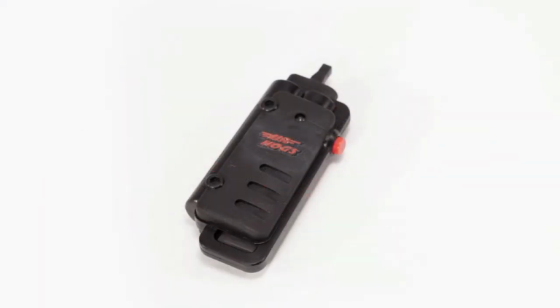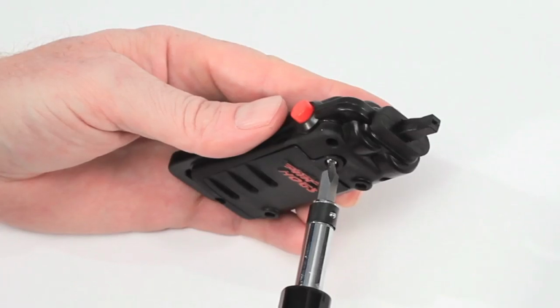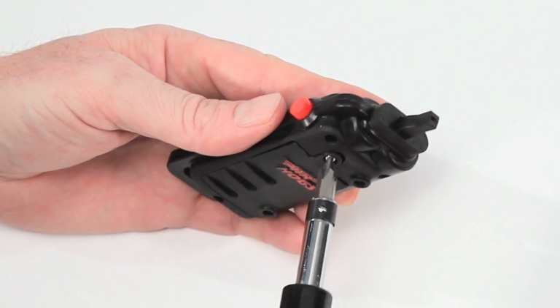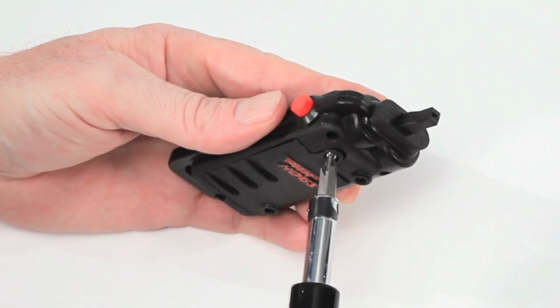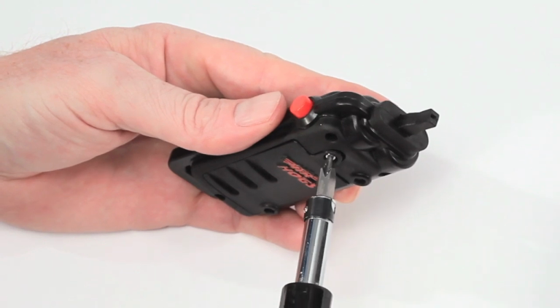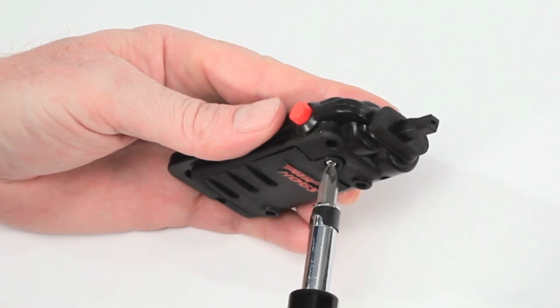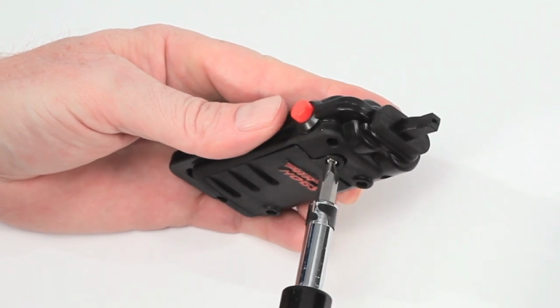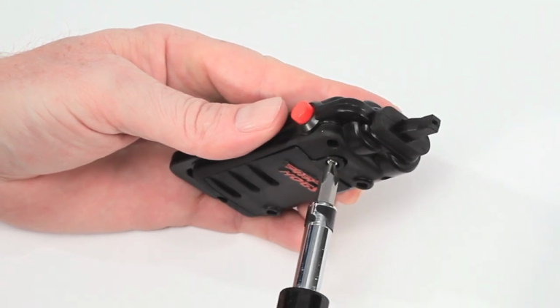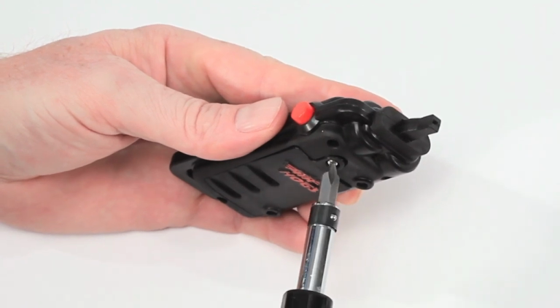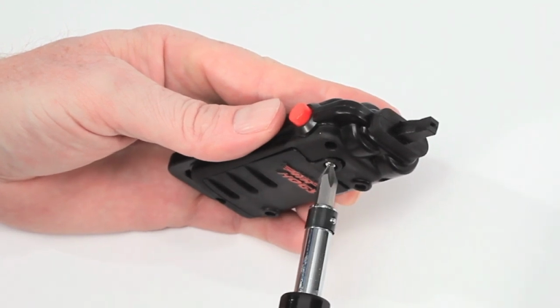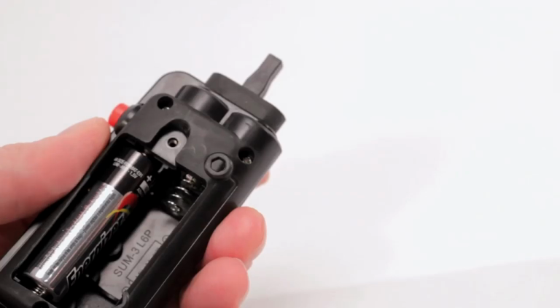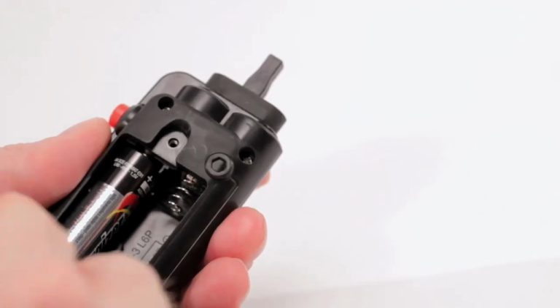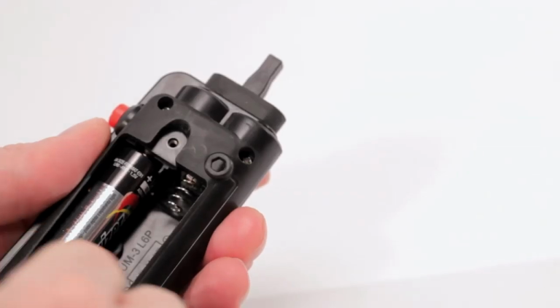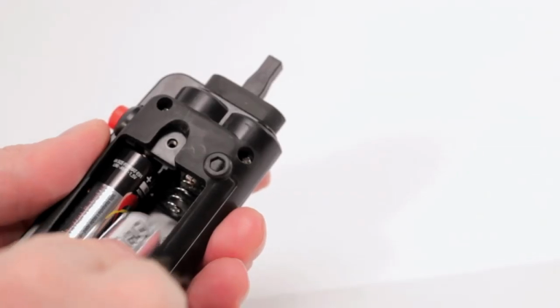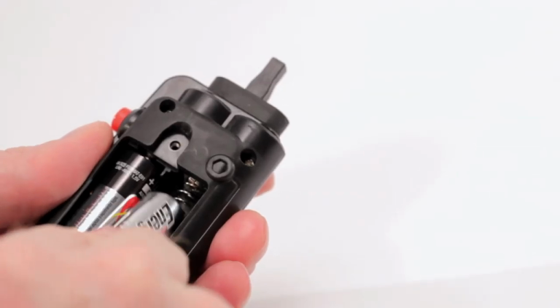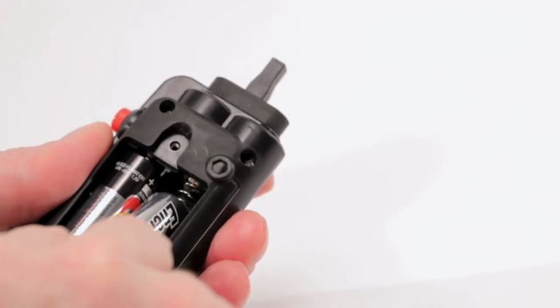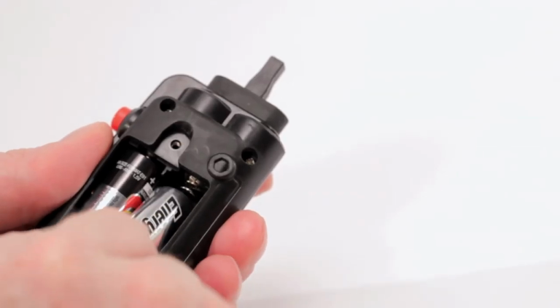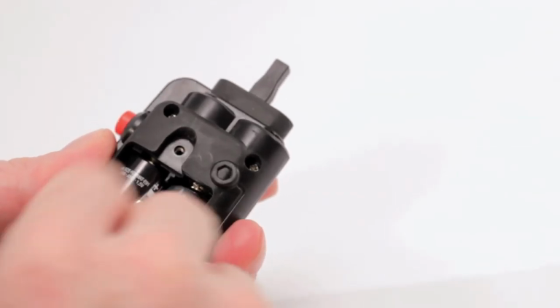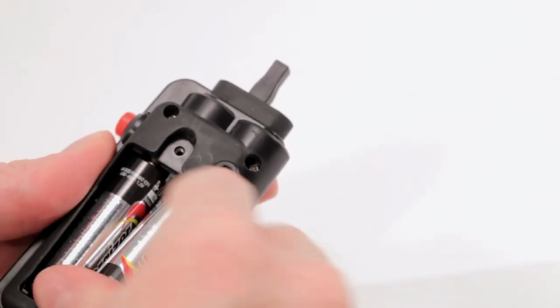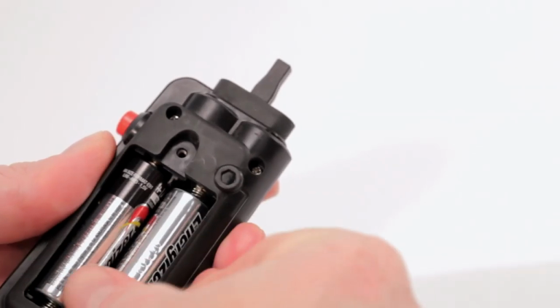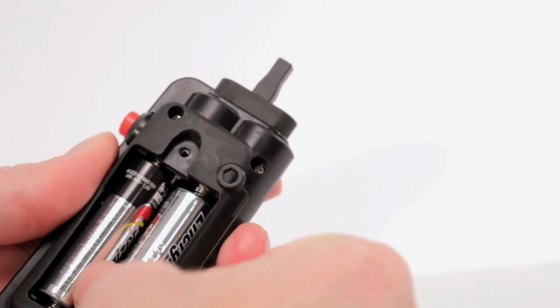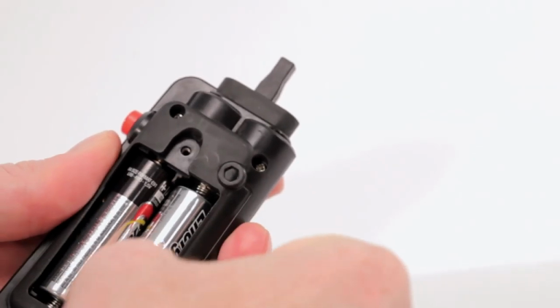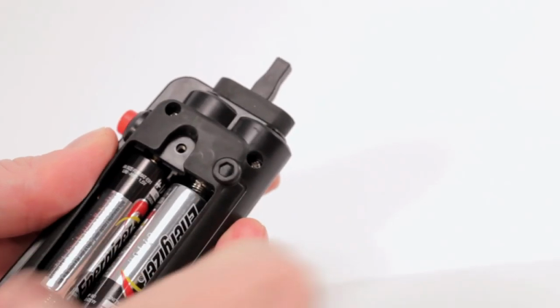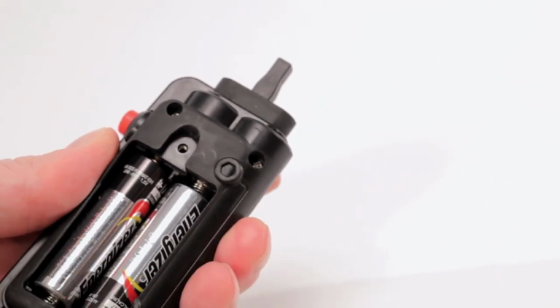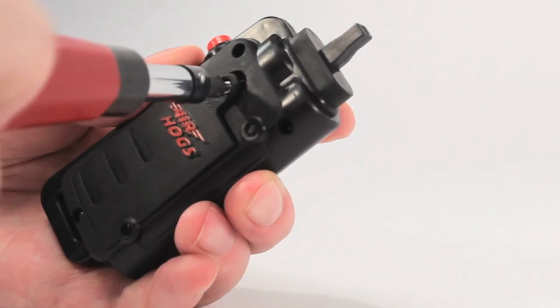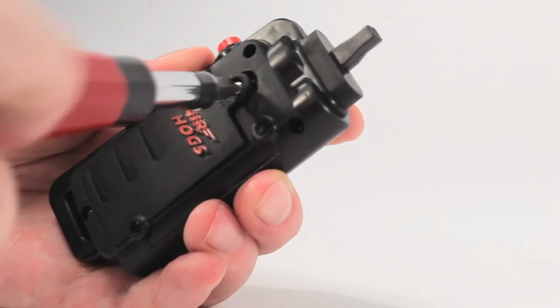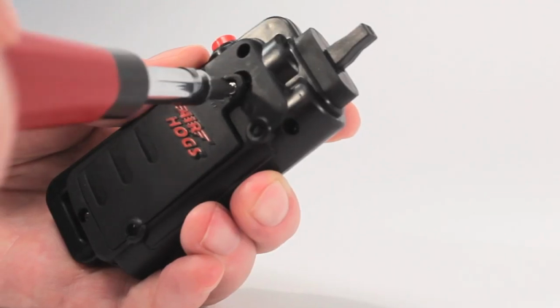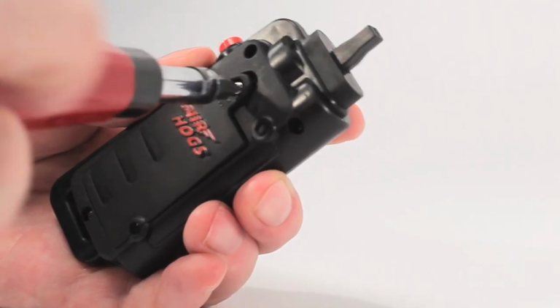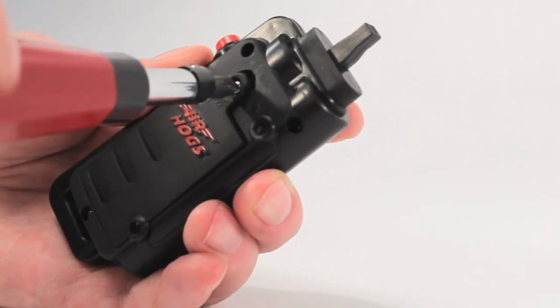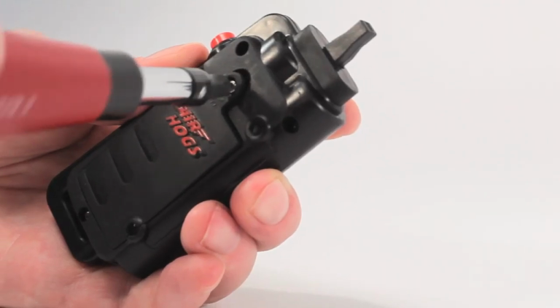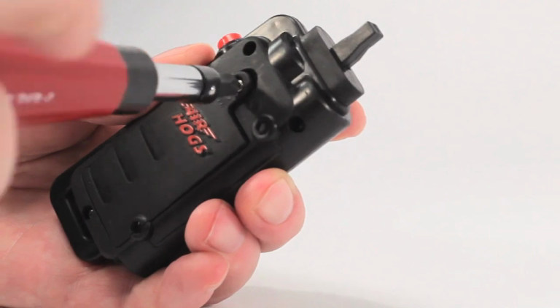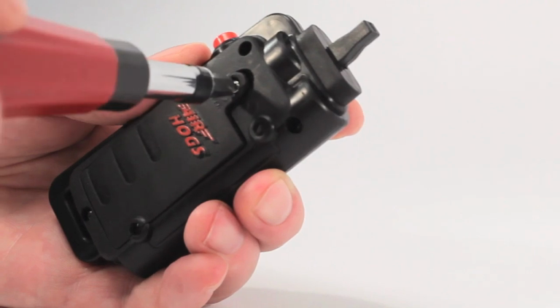First, open the battery door and install two new AA batteries. Replace the door securely.